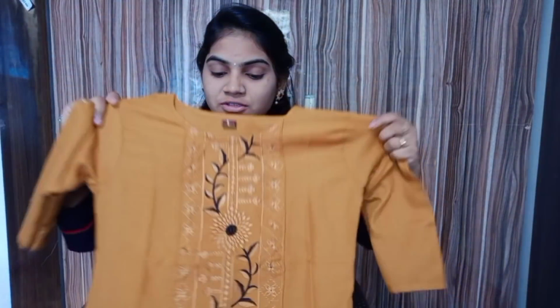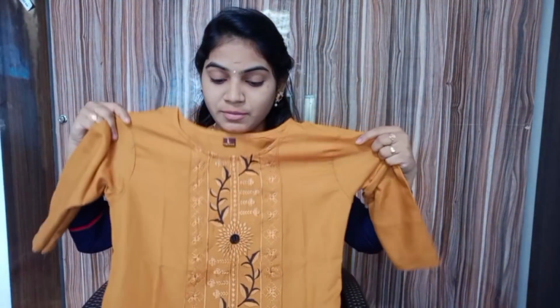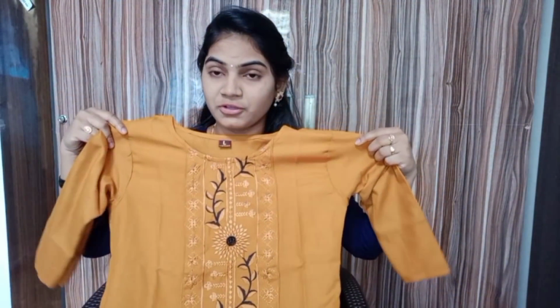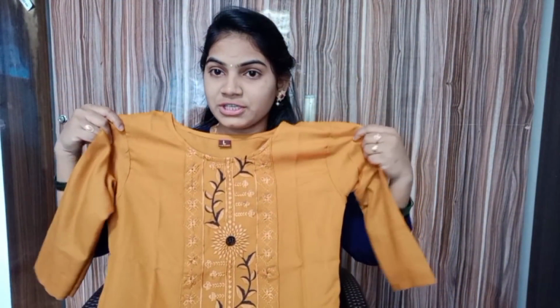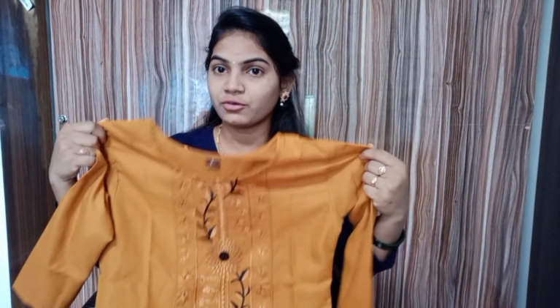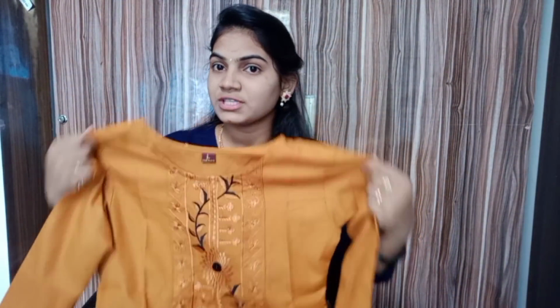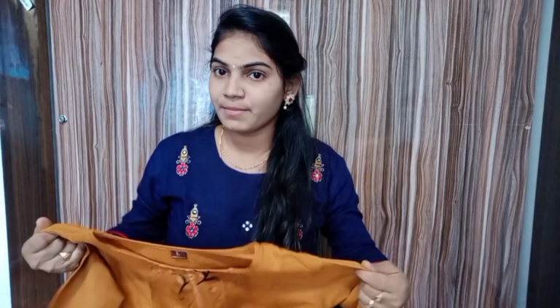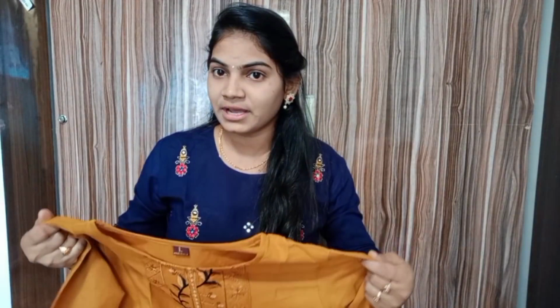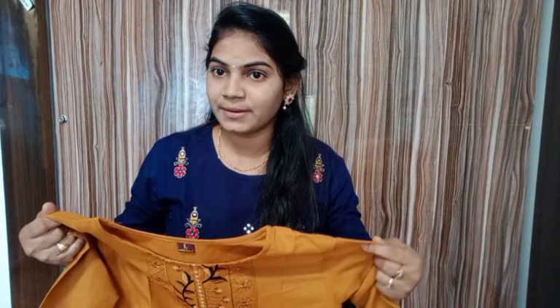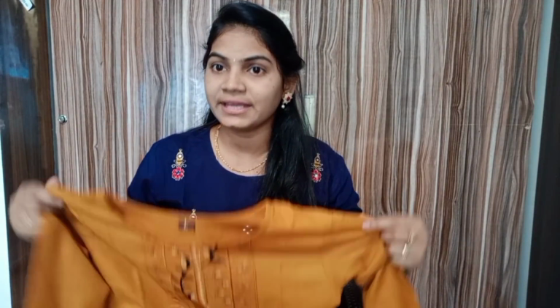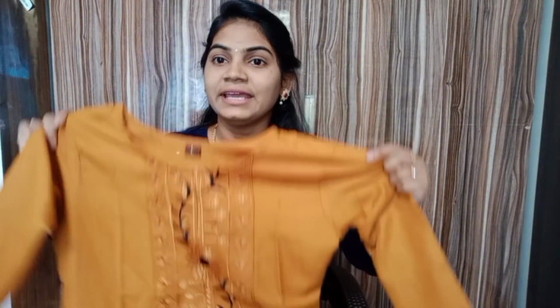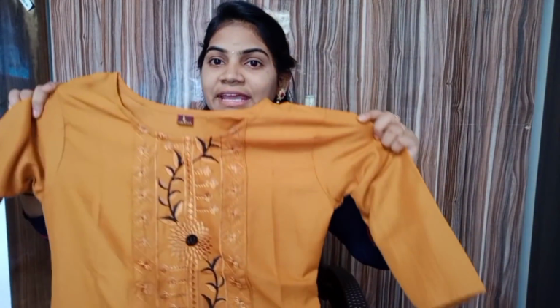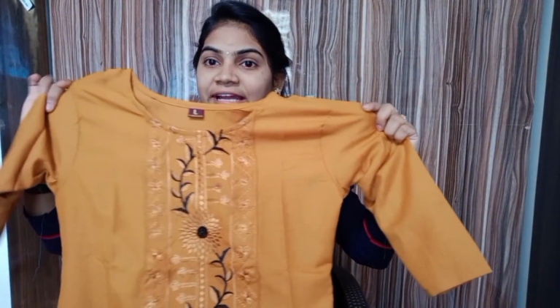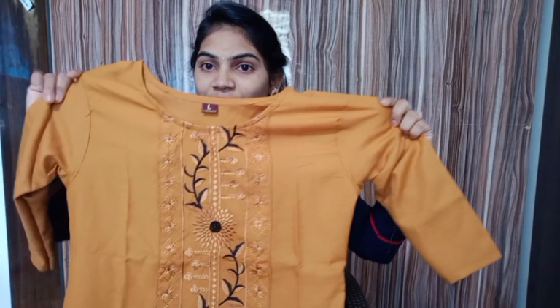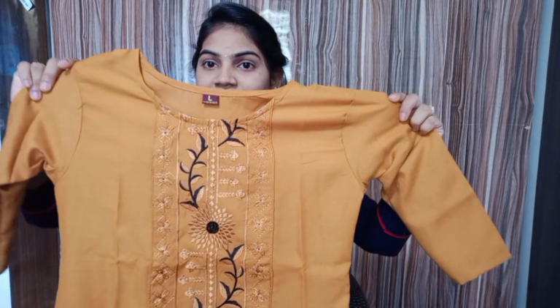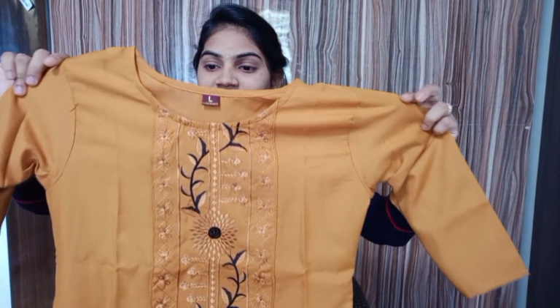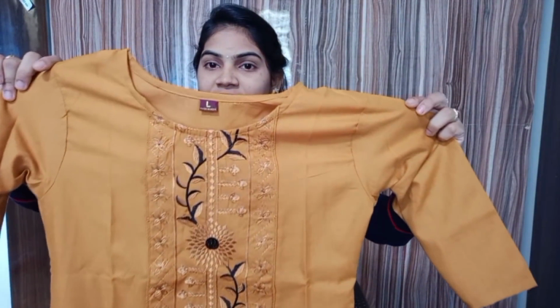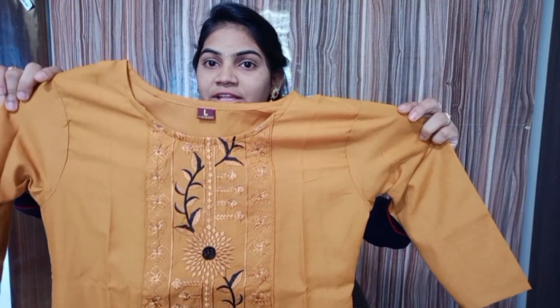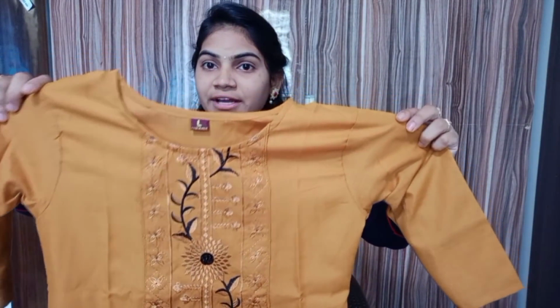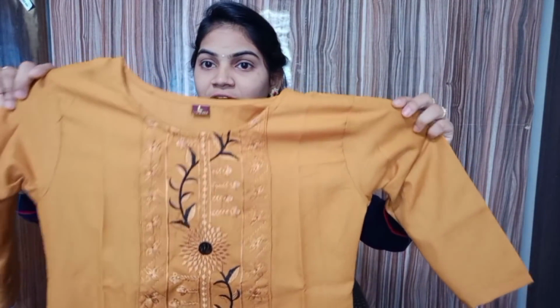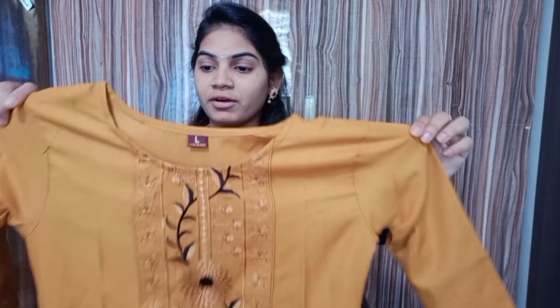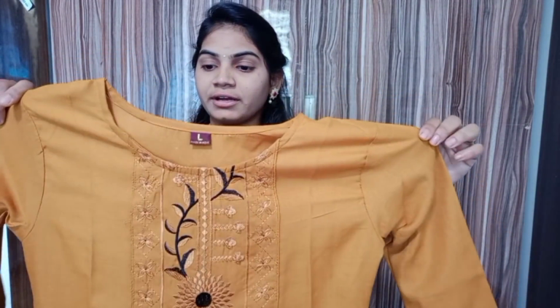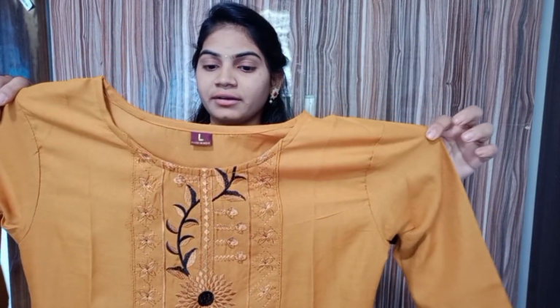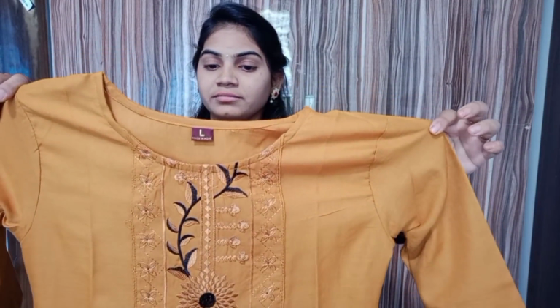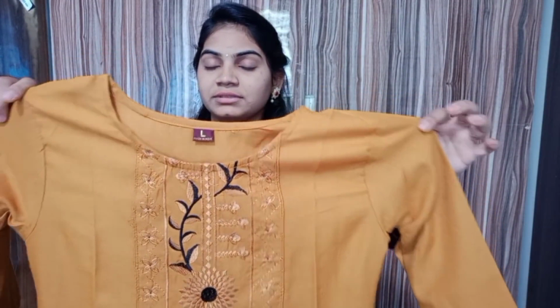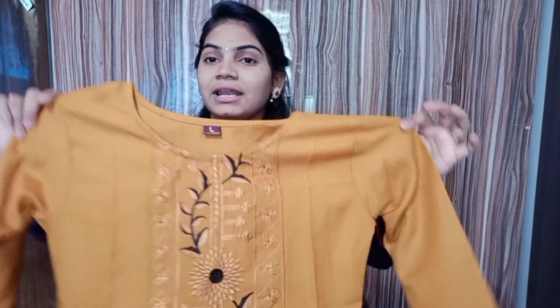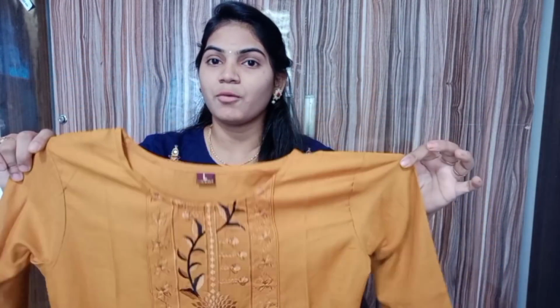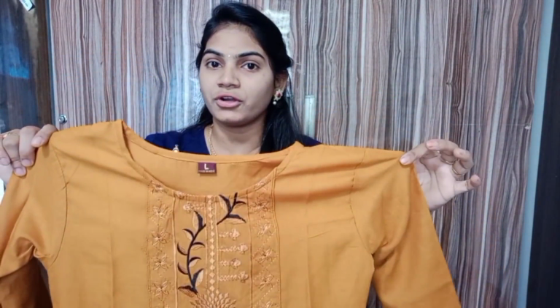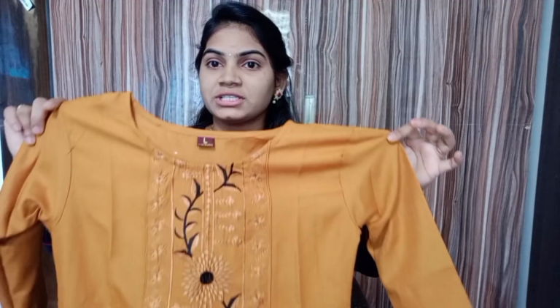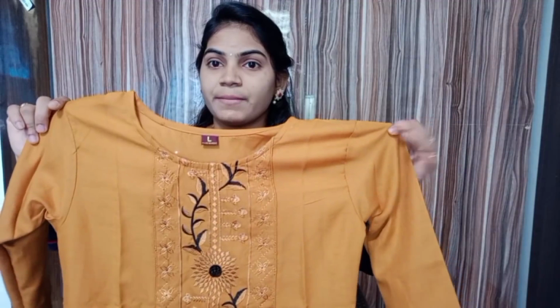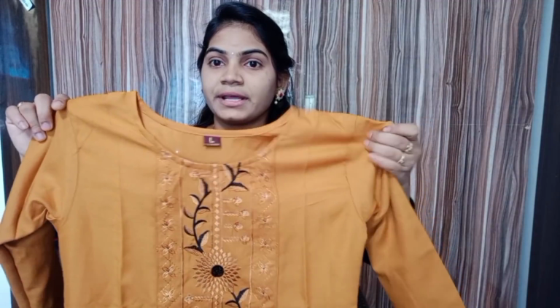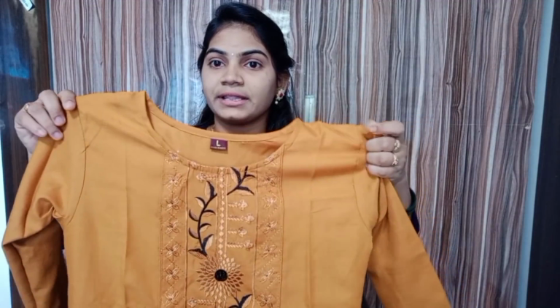If you want to use this, you can also find the link in the description below.